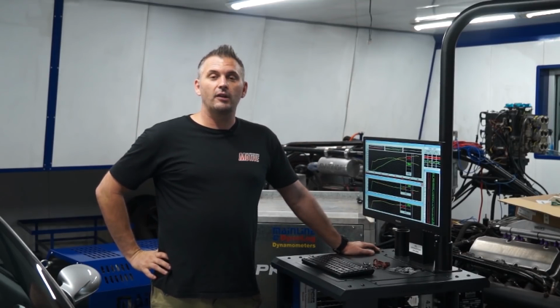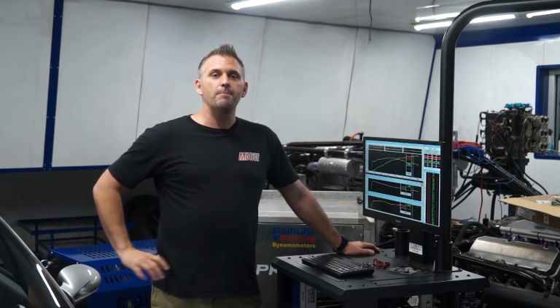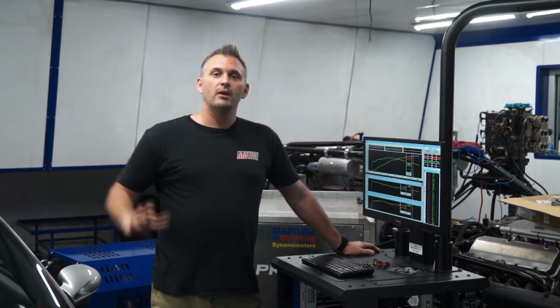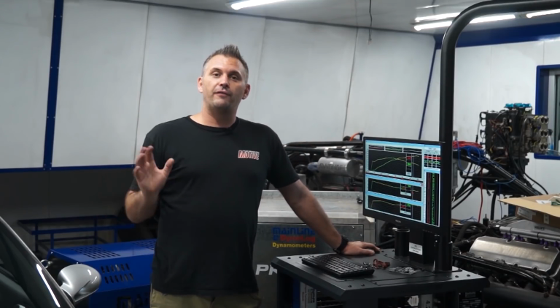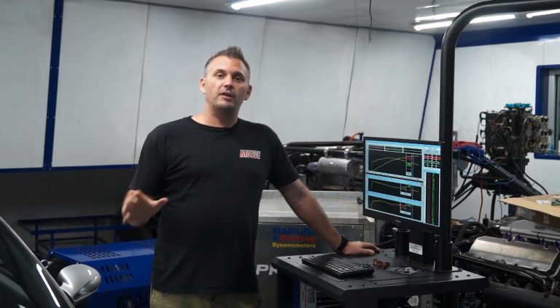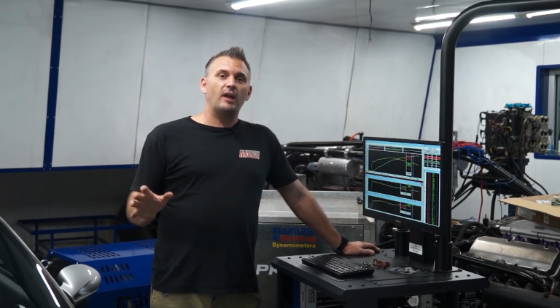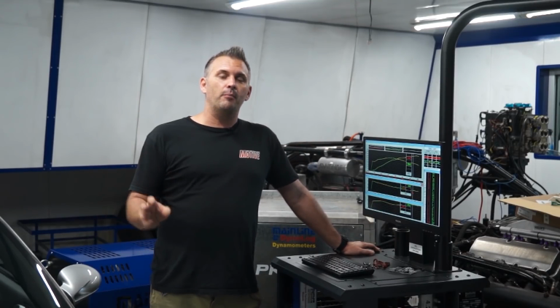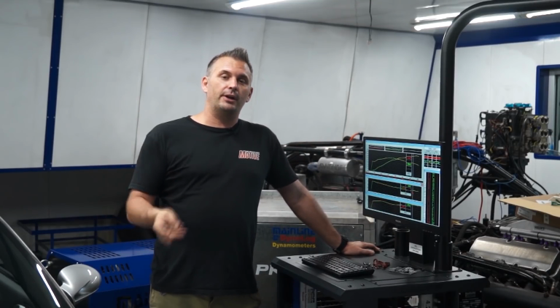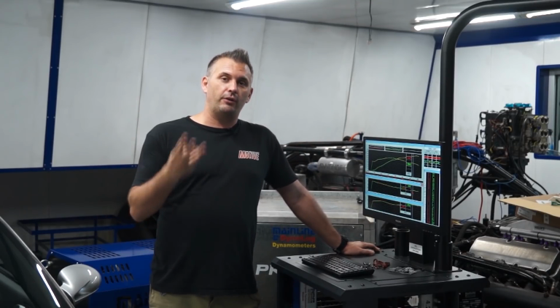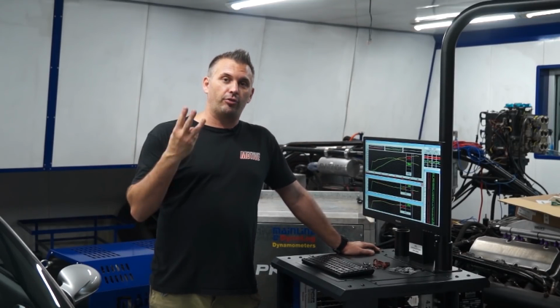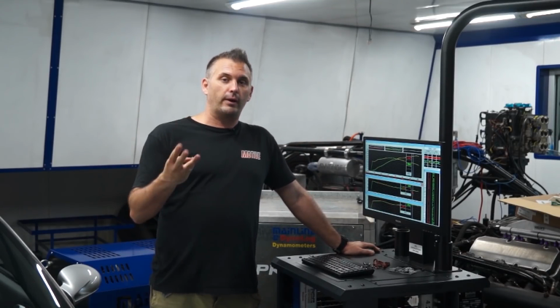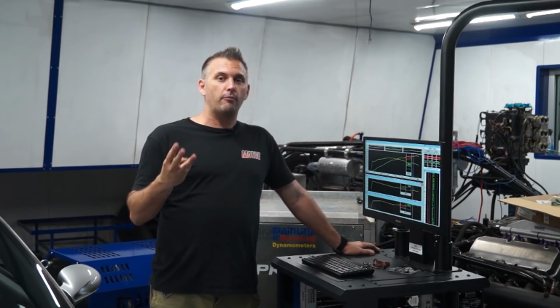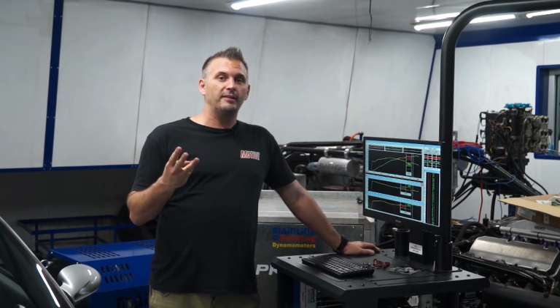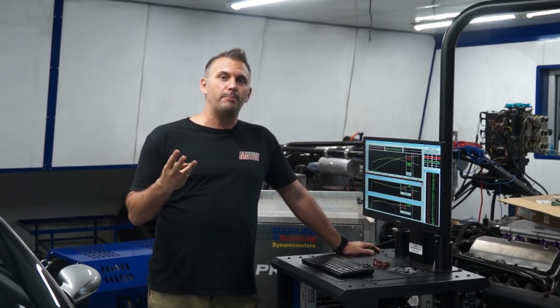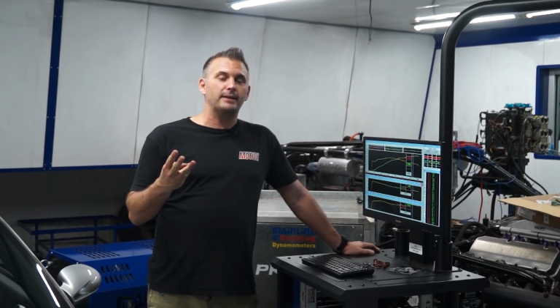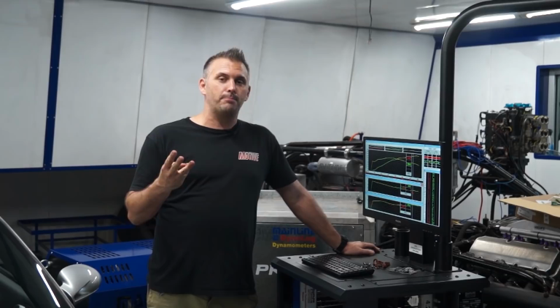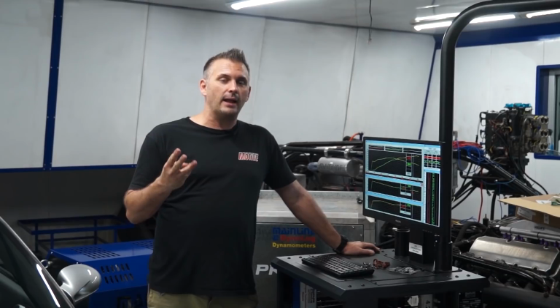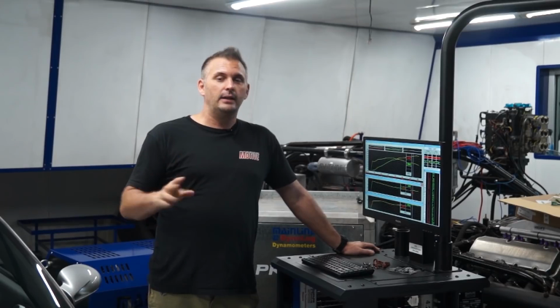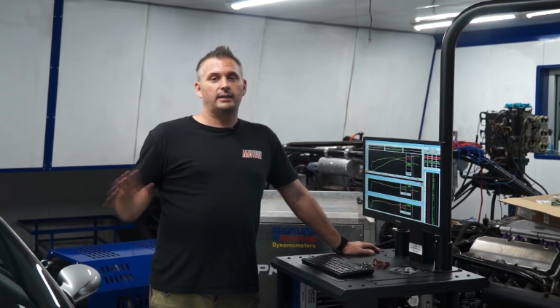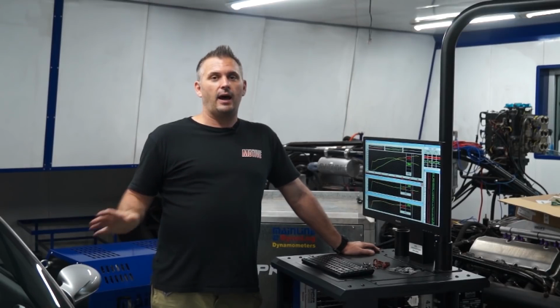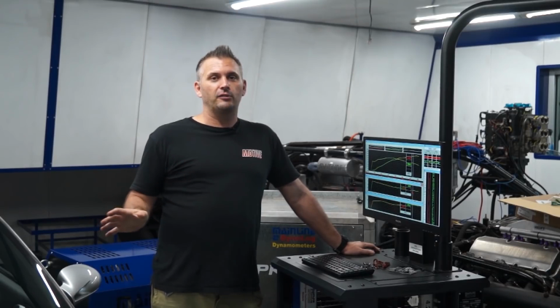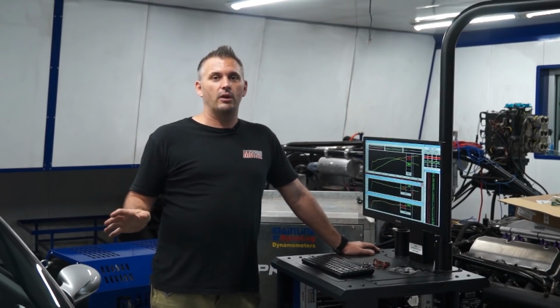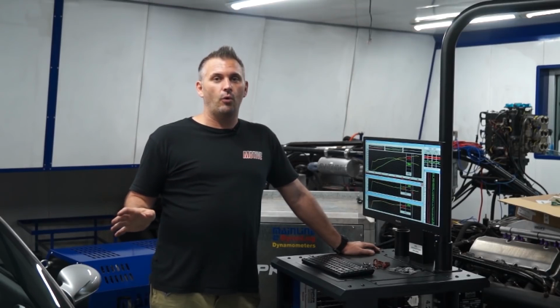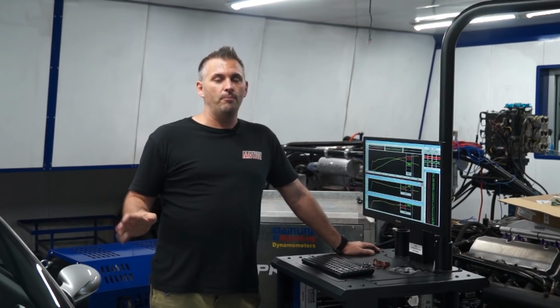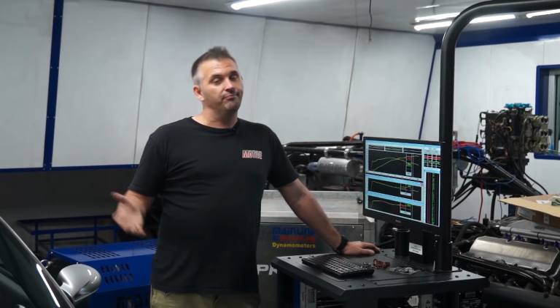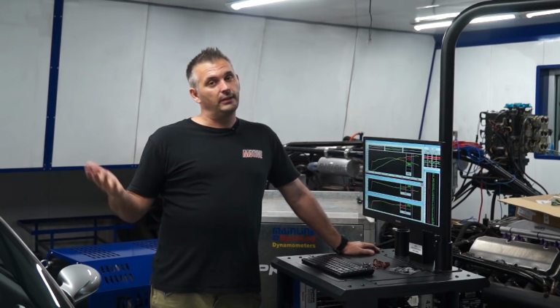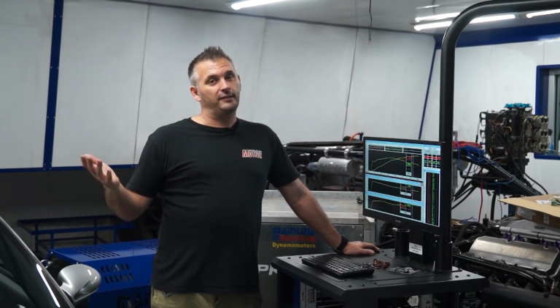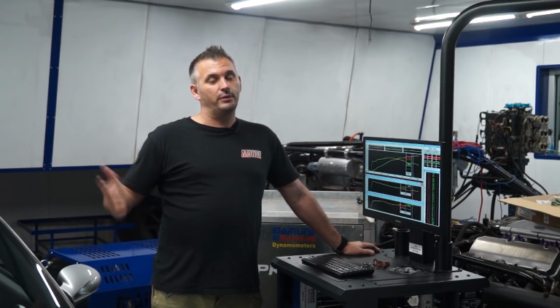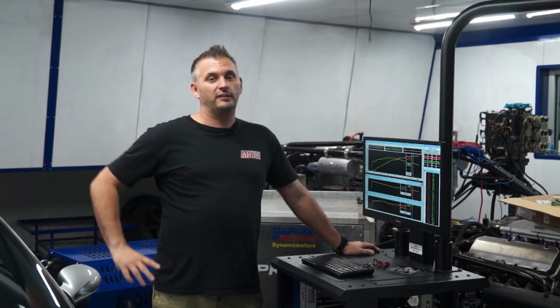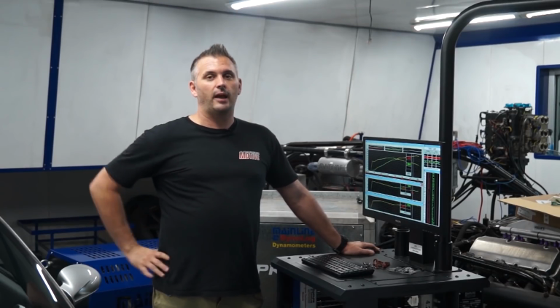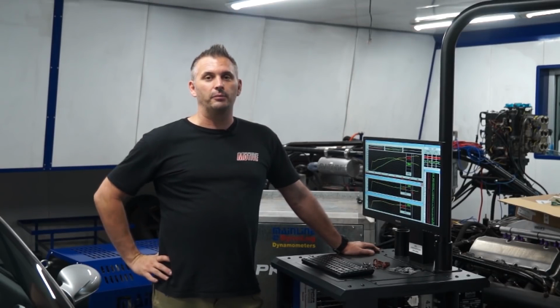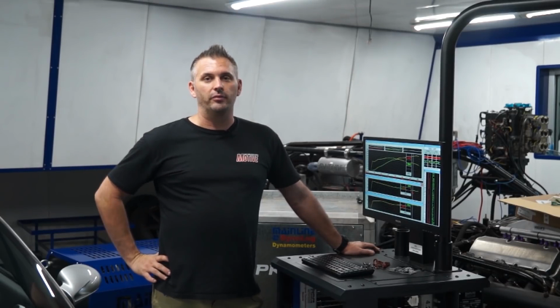First up, we're going to do three runs back-to-back. The car's already warm, so let's see what it starts with.